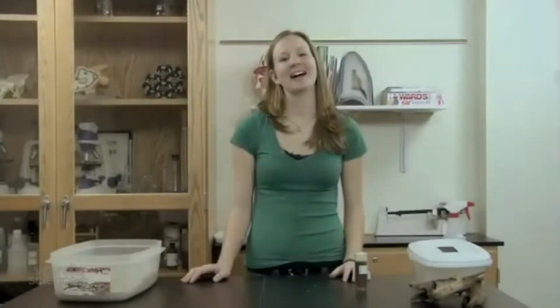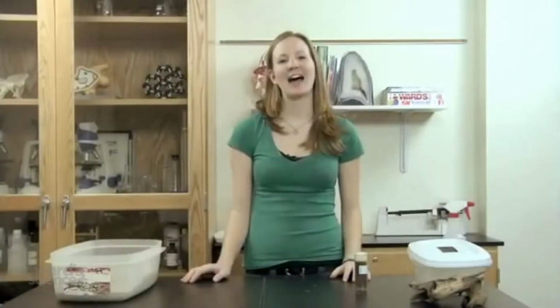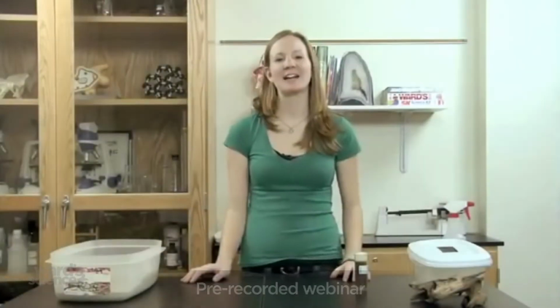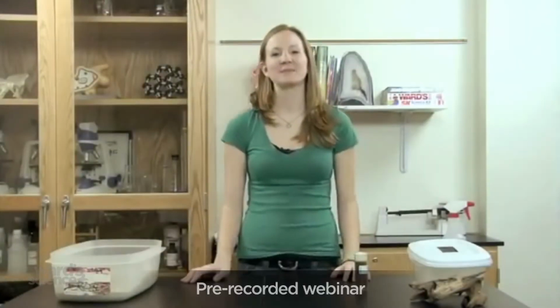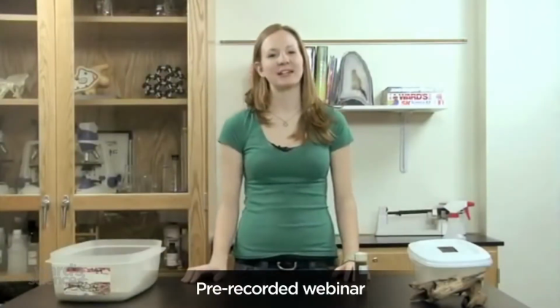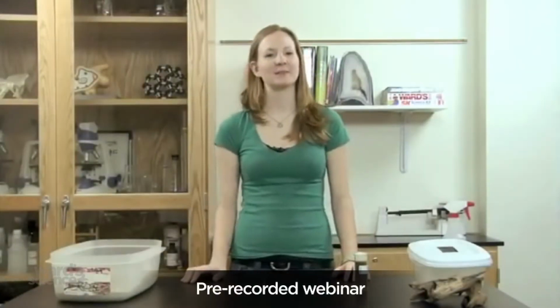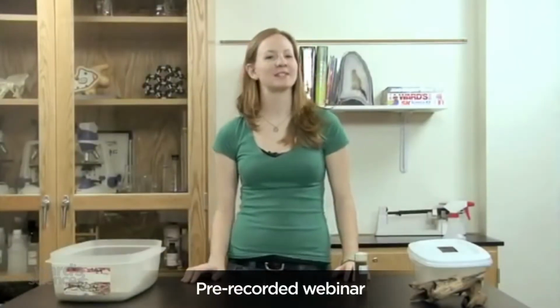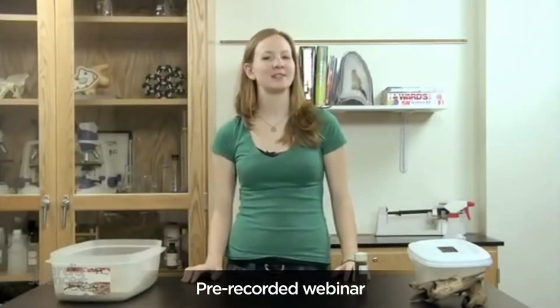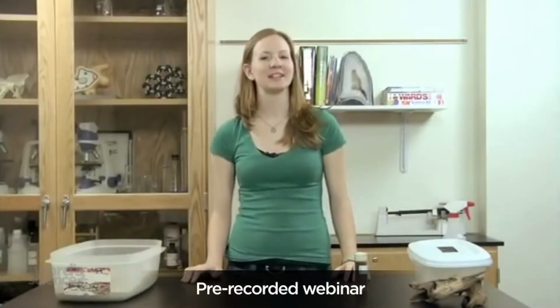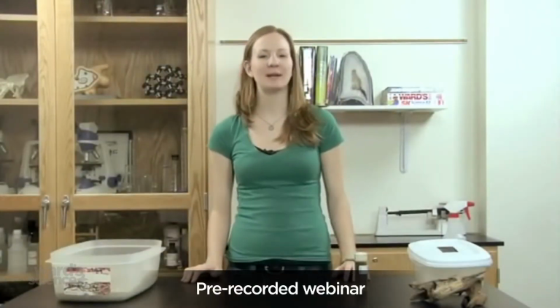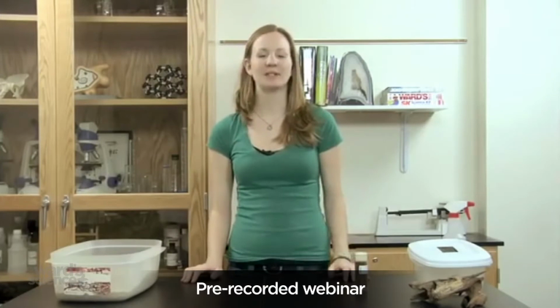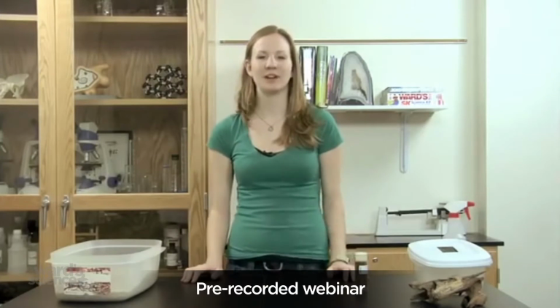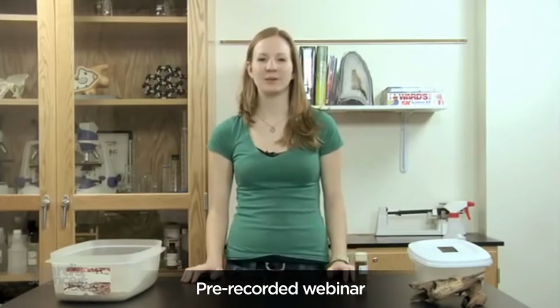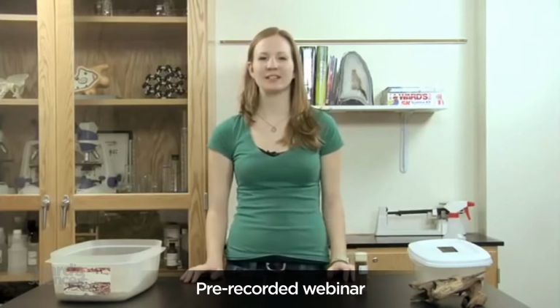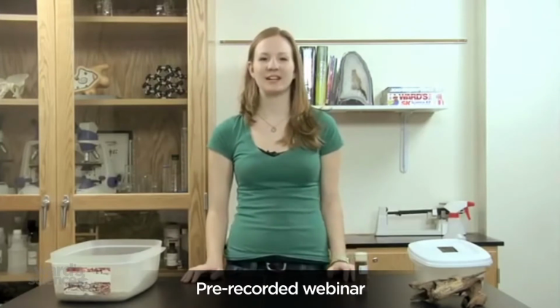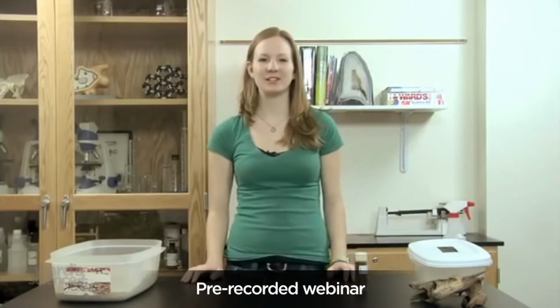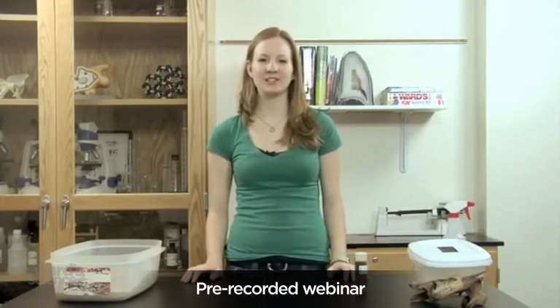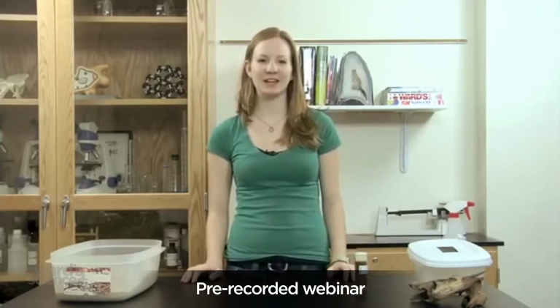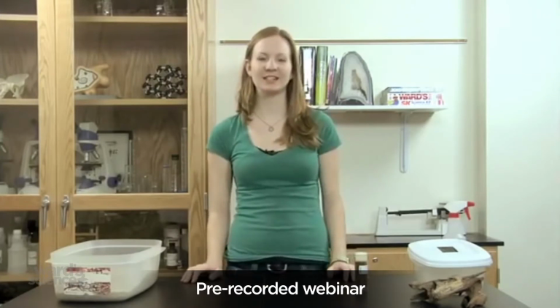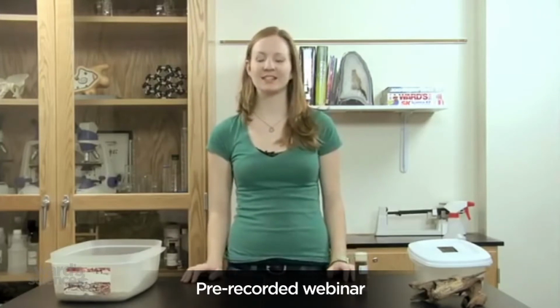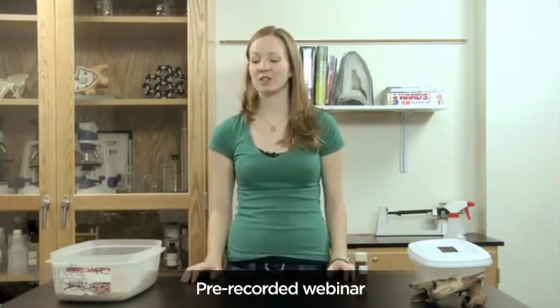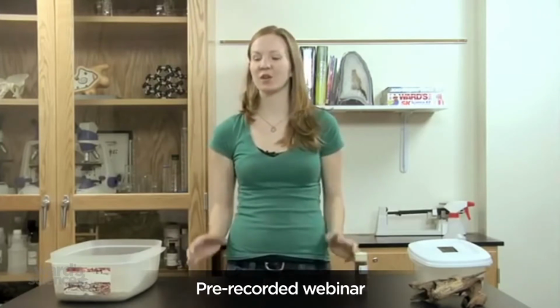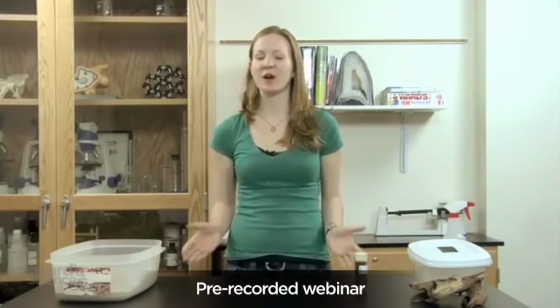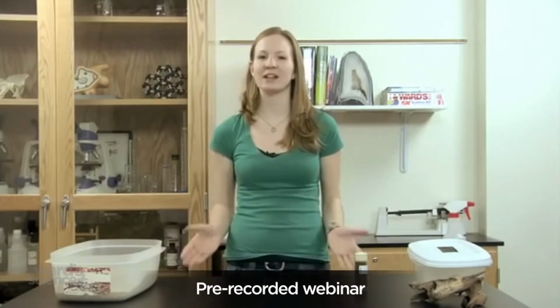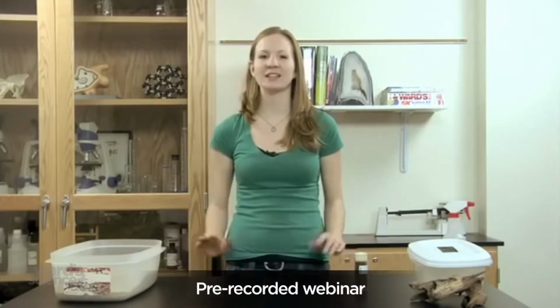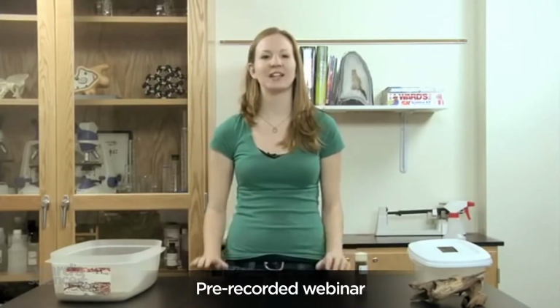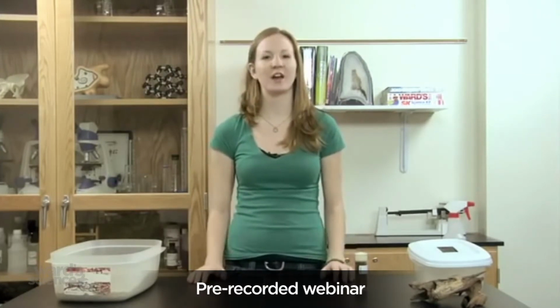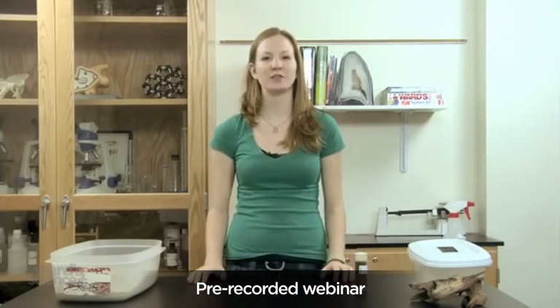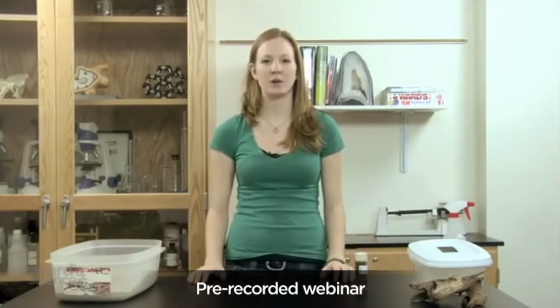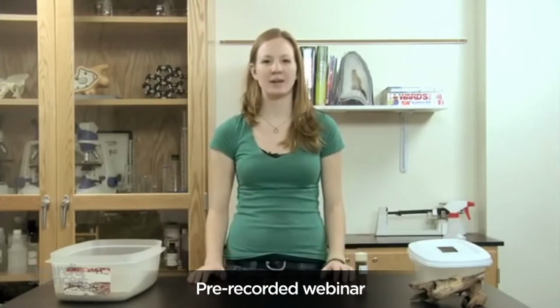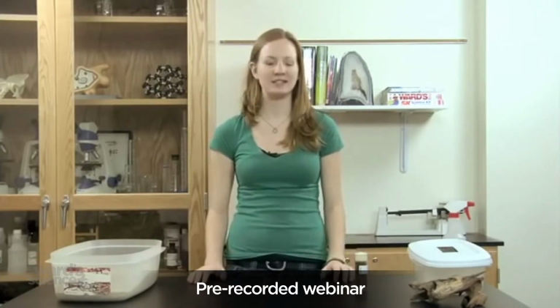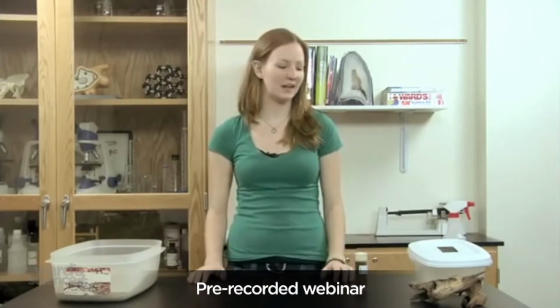Hi, my name is Lauren. I'm here at Ward's Natural Science to show you how to take care of termites today.